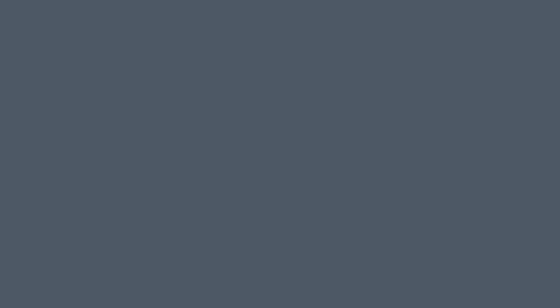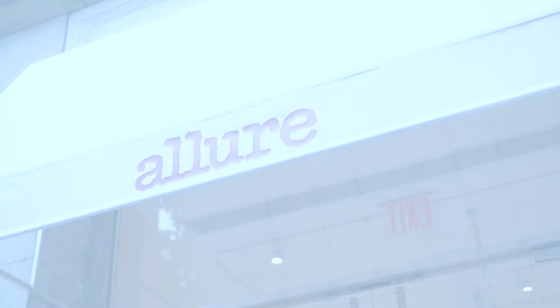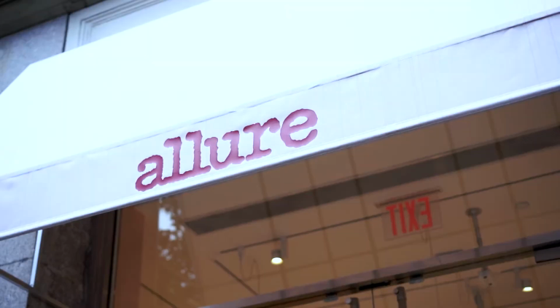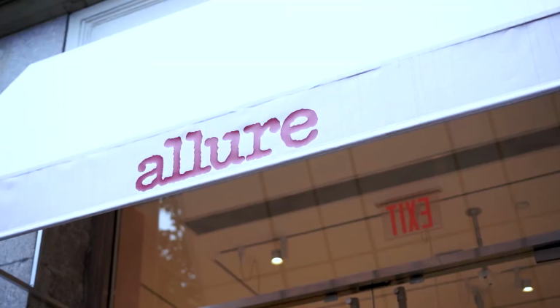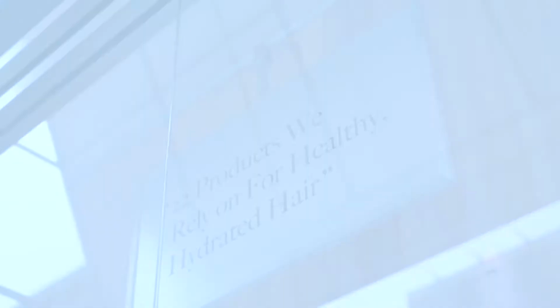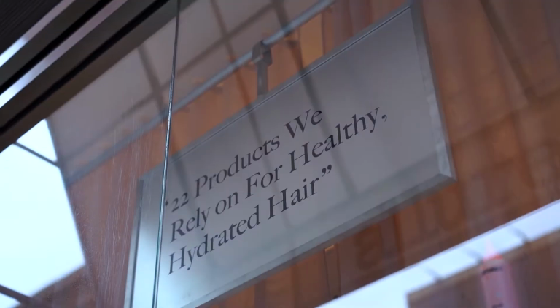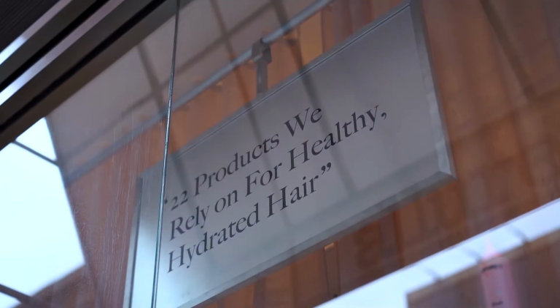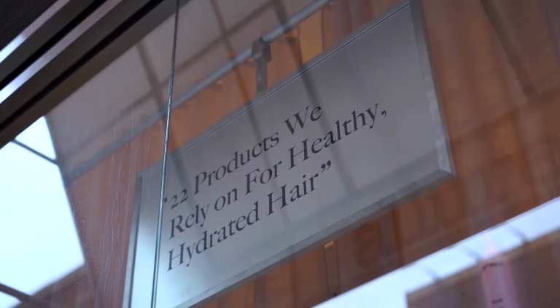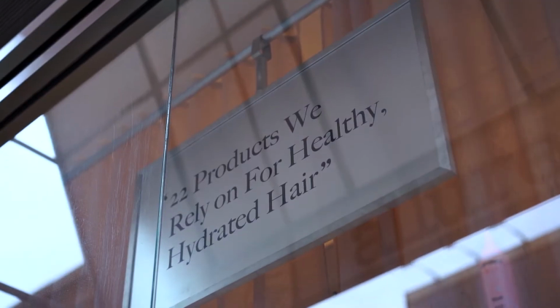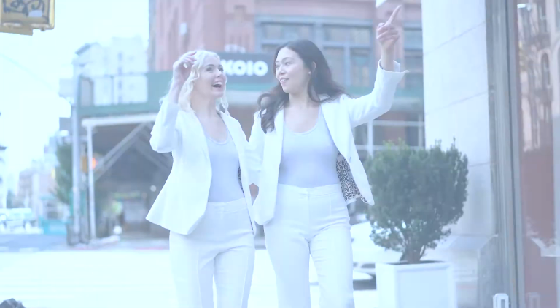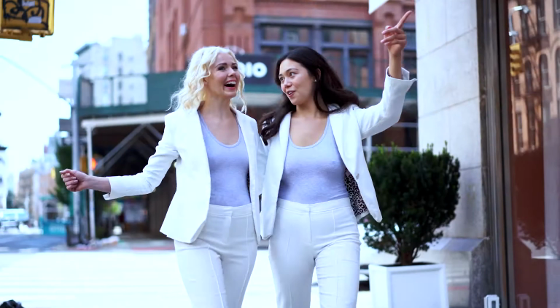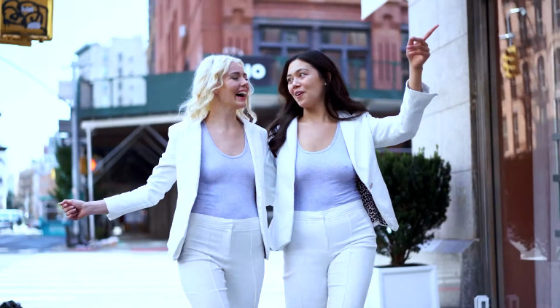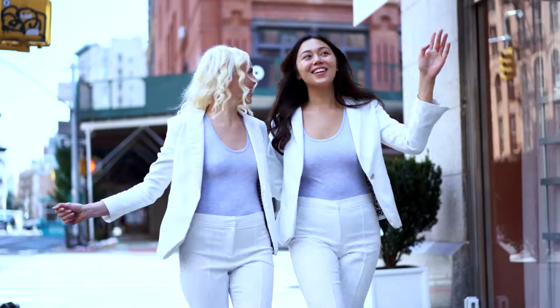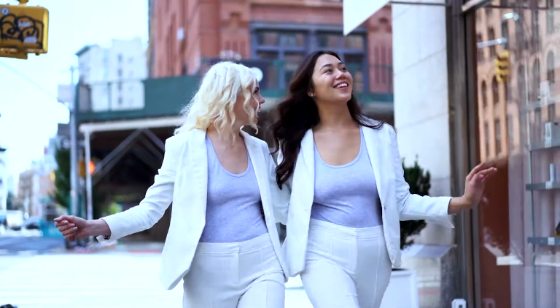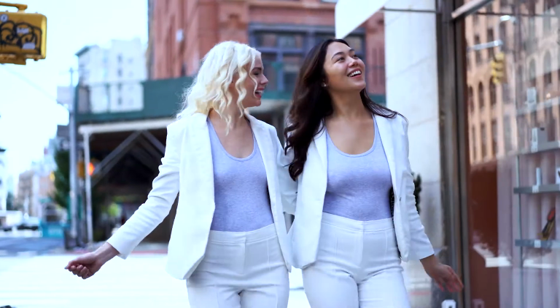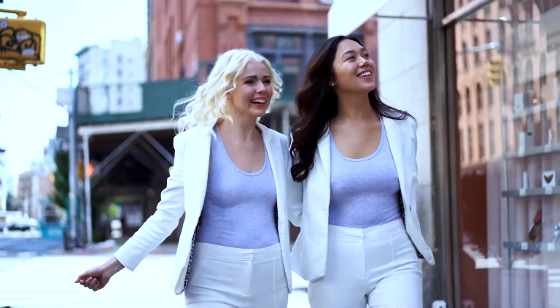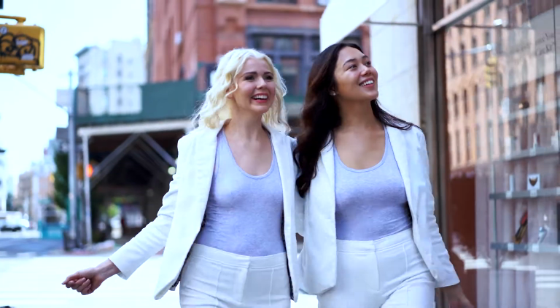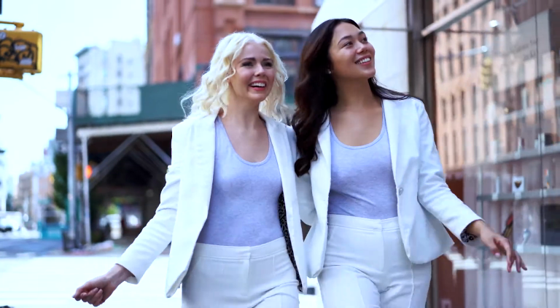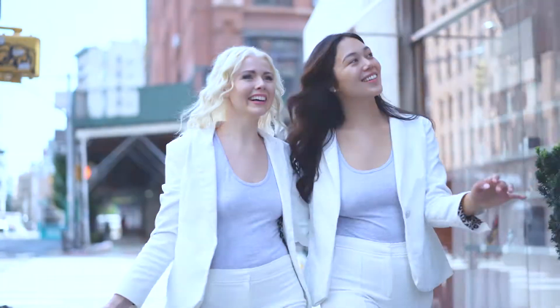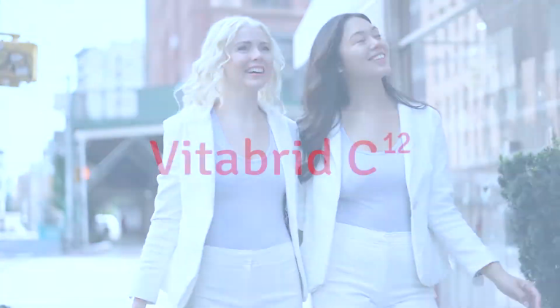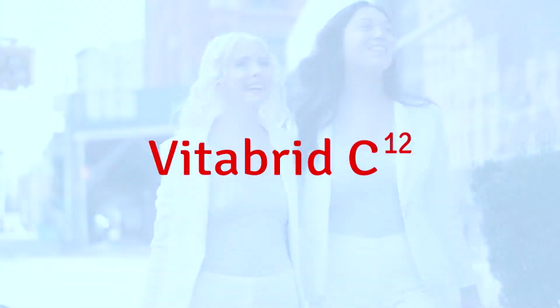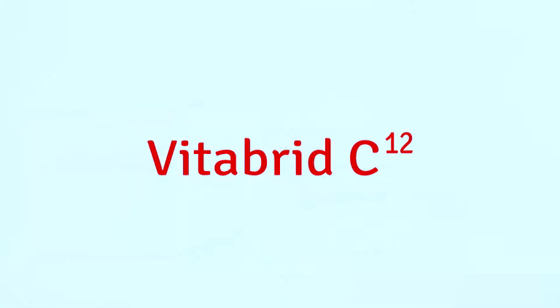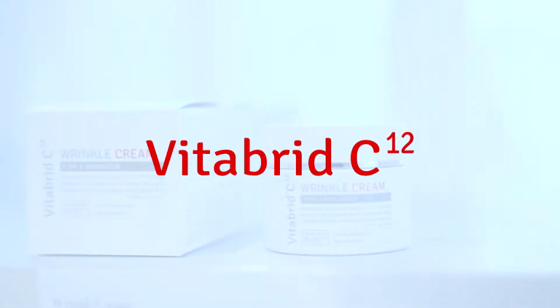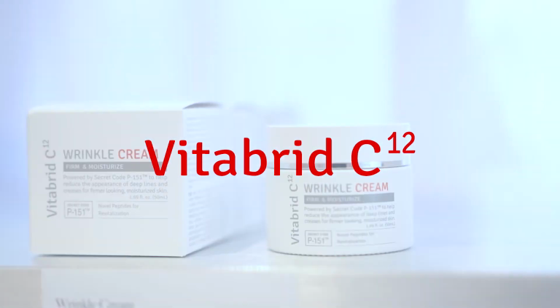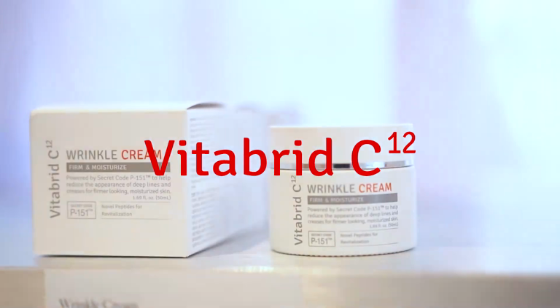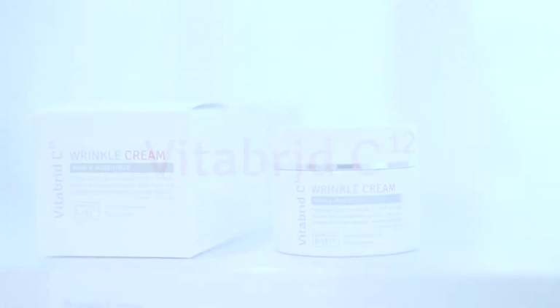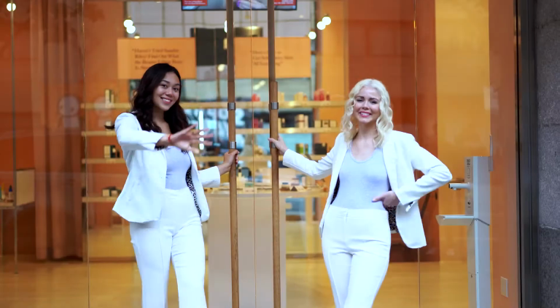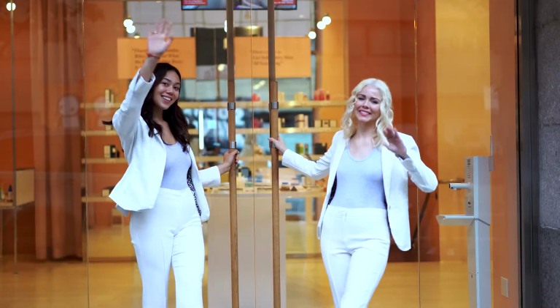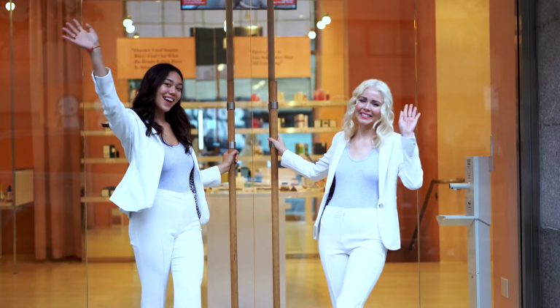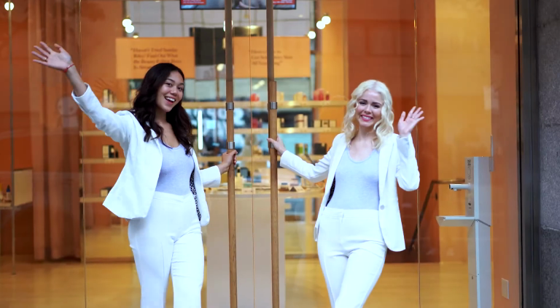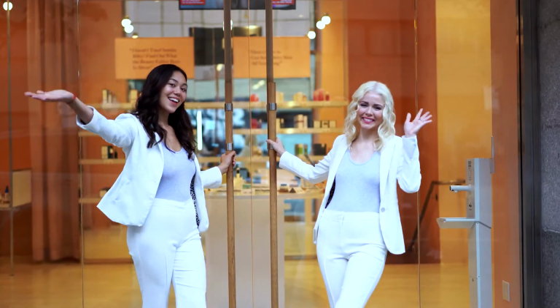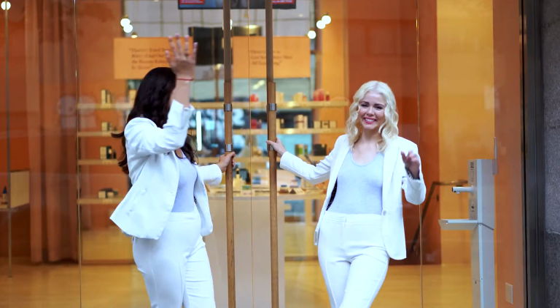We are here at the Allure store to learn about one of the most innovative technologies in skin care, VitaBrit. Are you ready? Let's go.